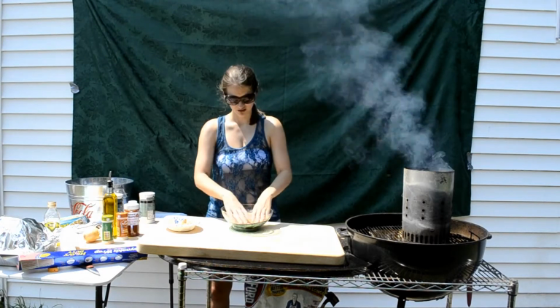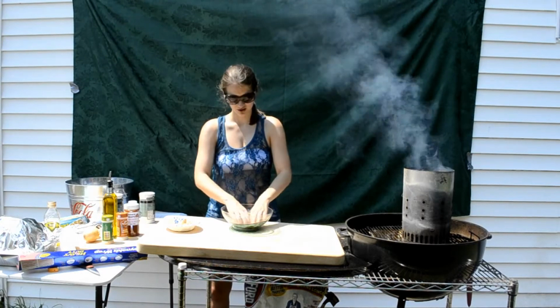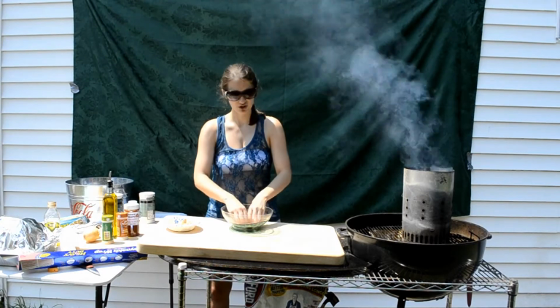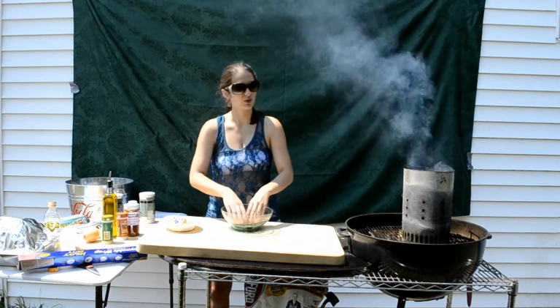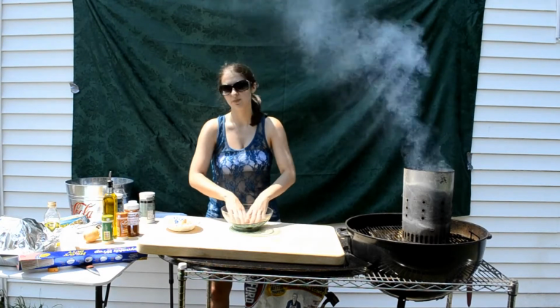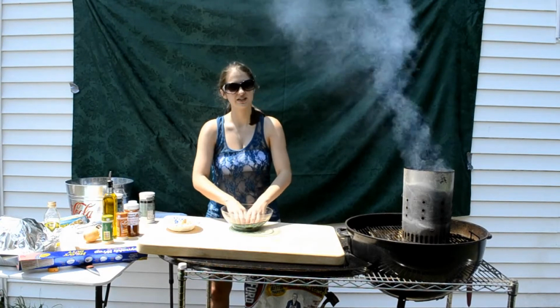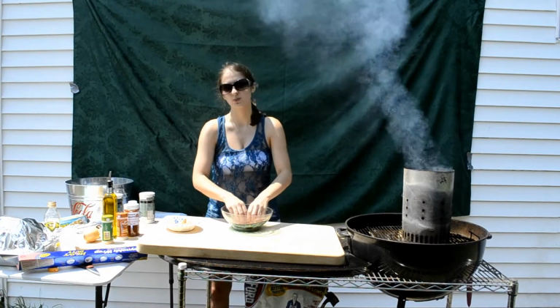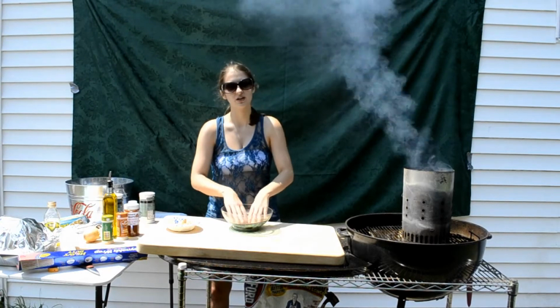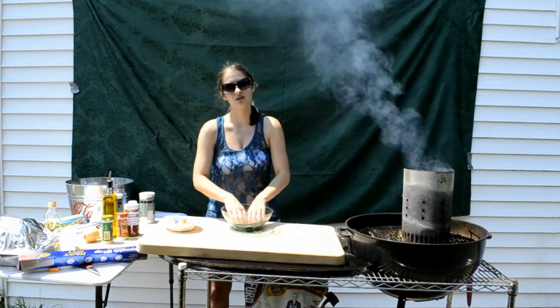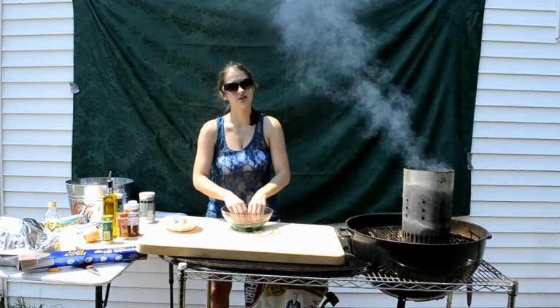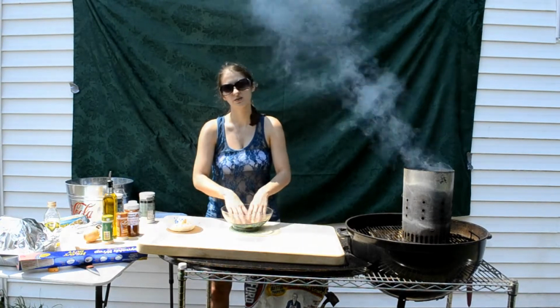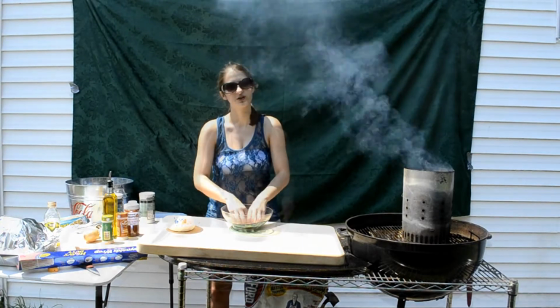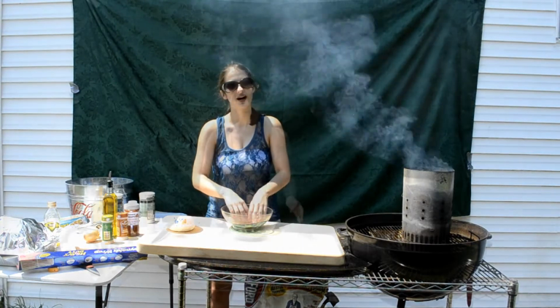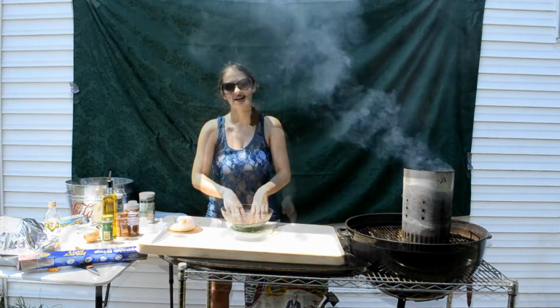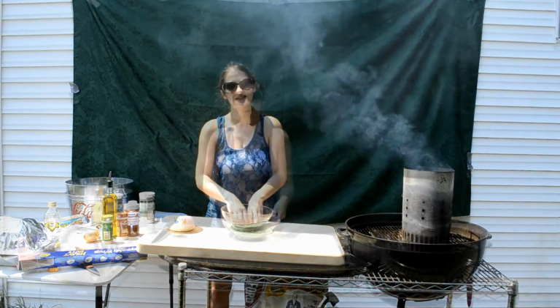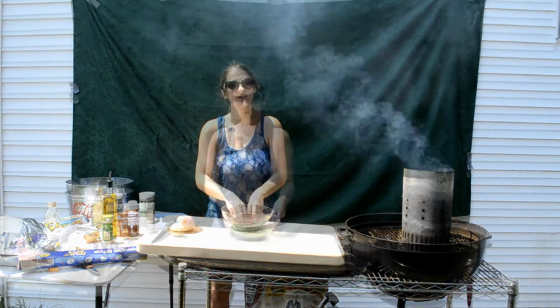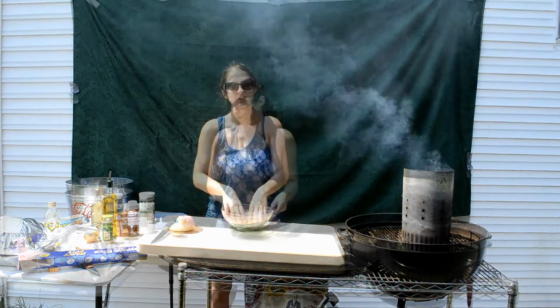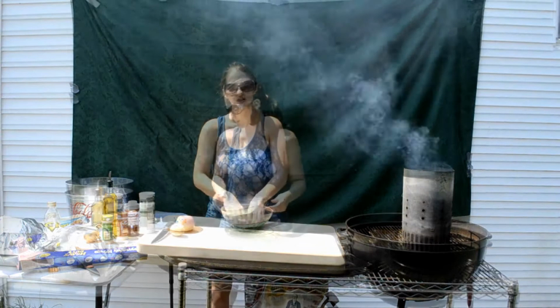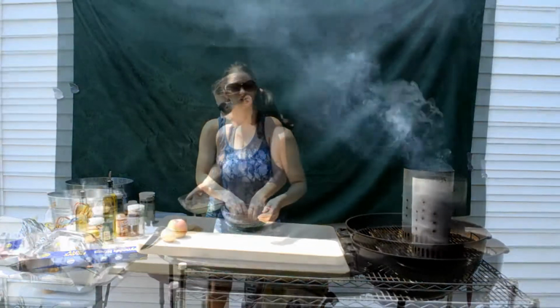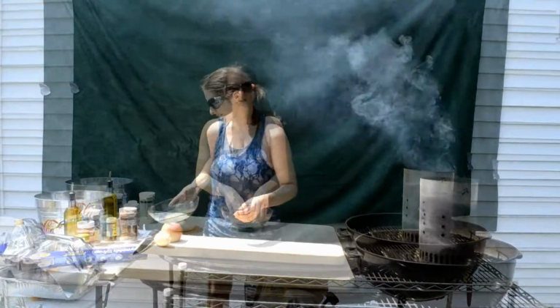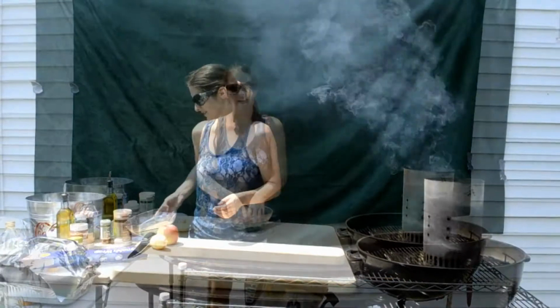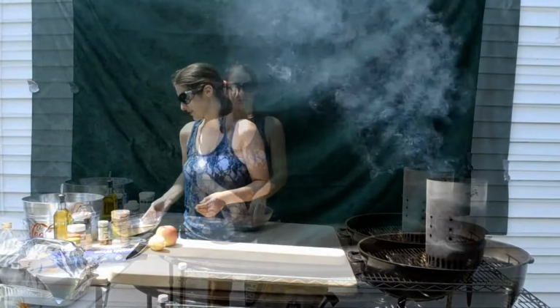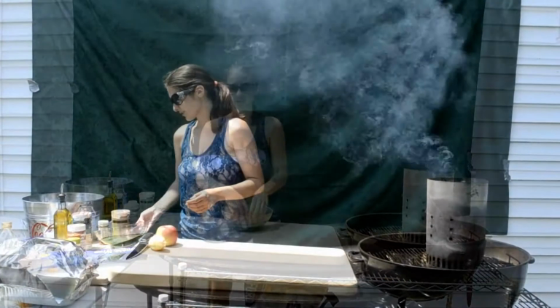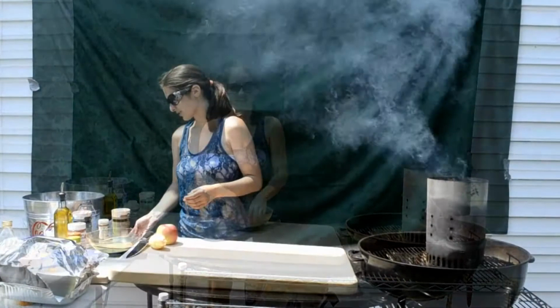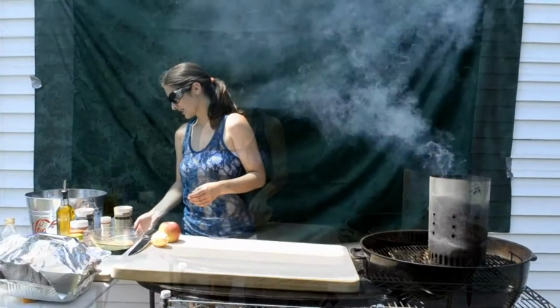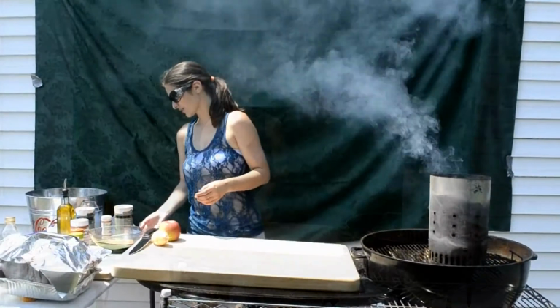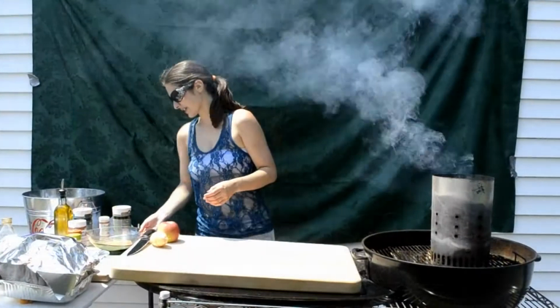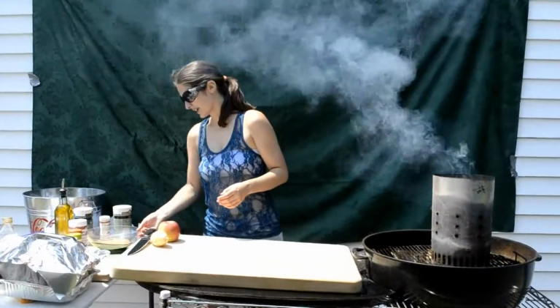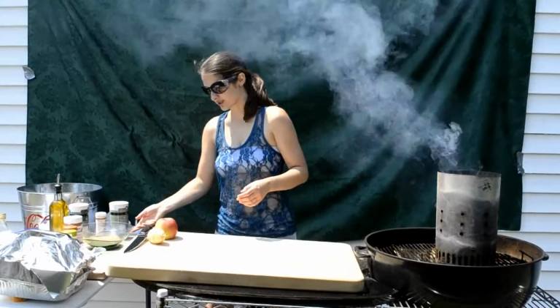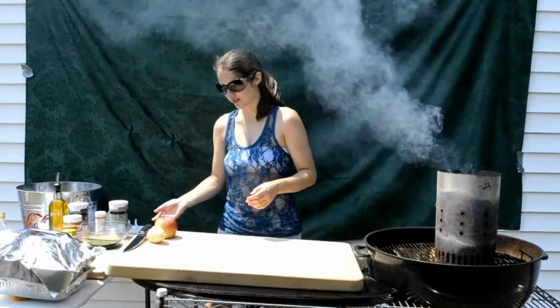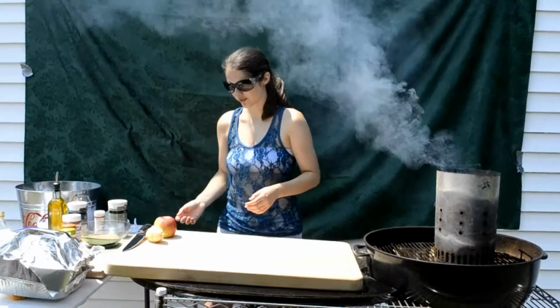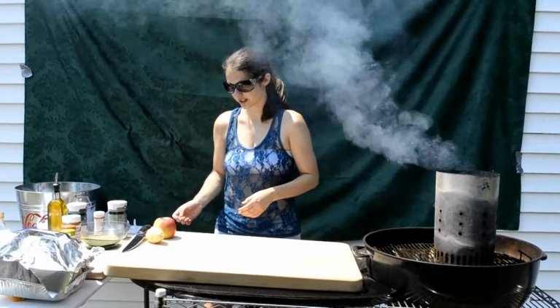You just want to mix it well with your hands. Now we're going to move our rub aside — we're going to need it right now. Save it for later.